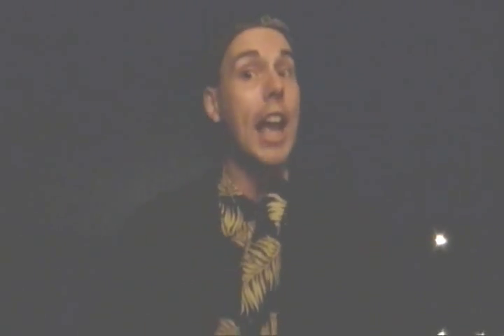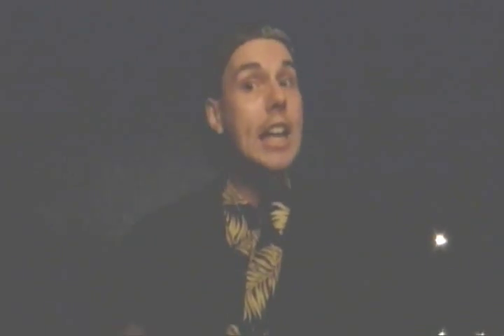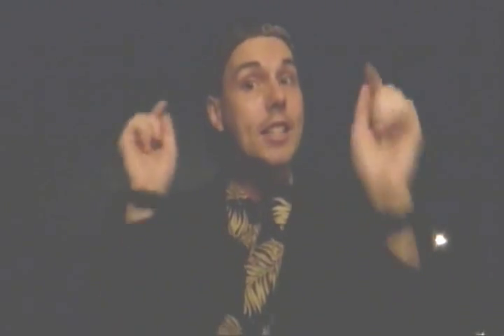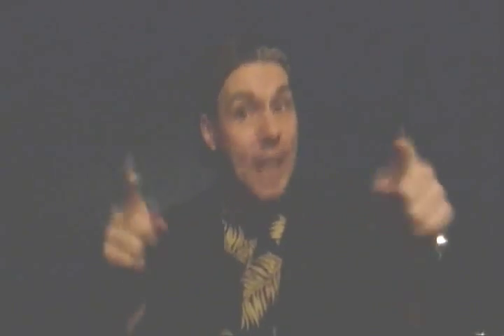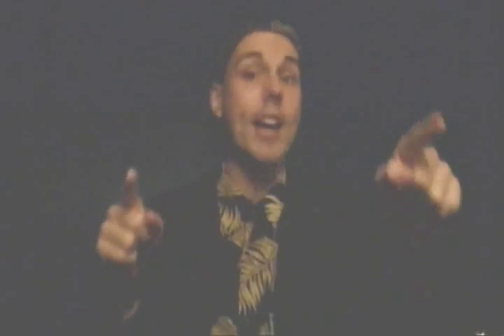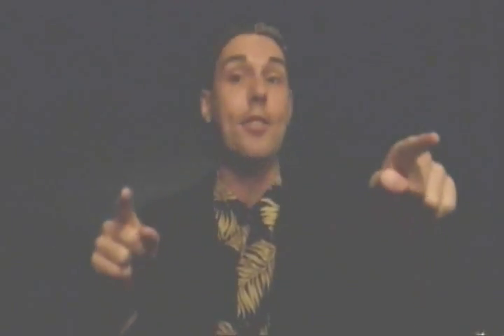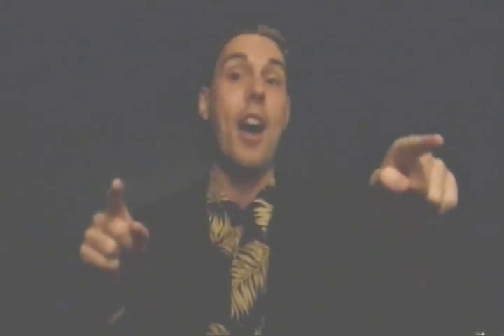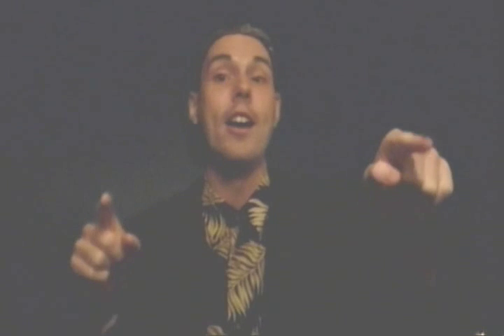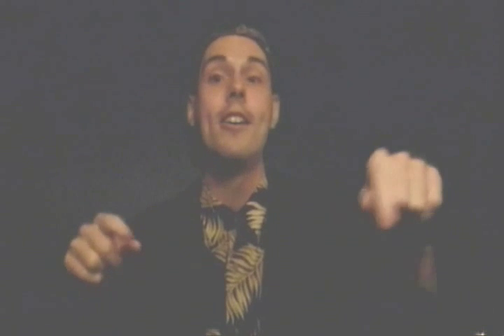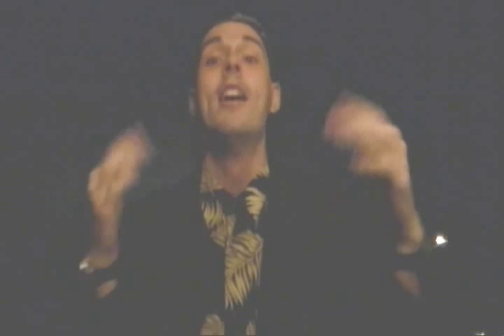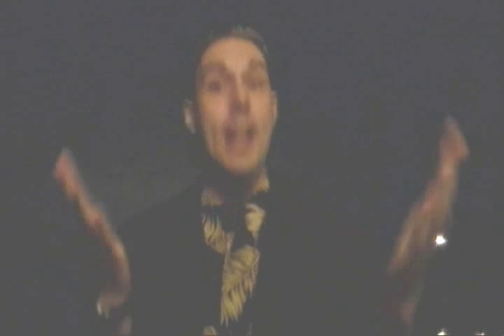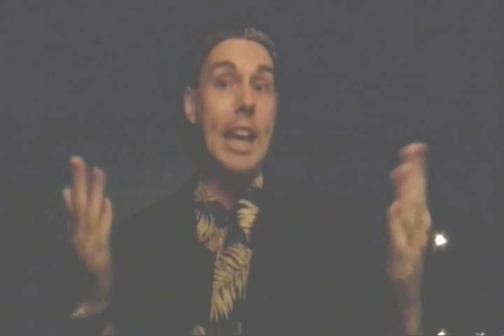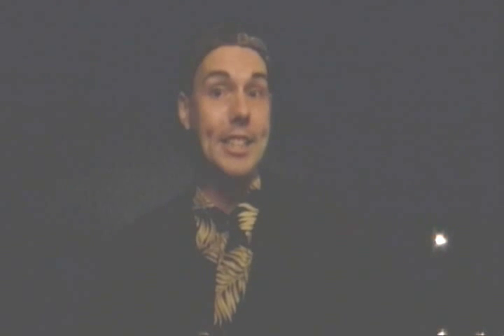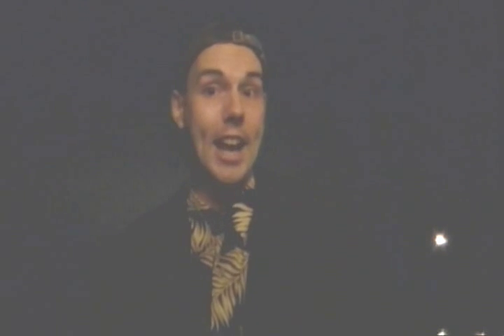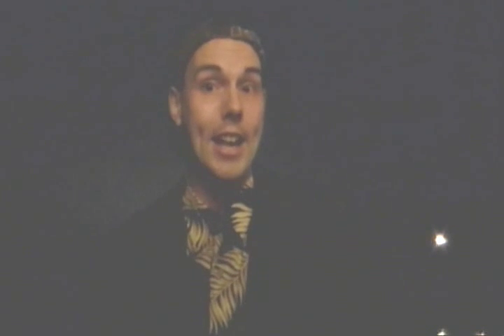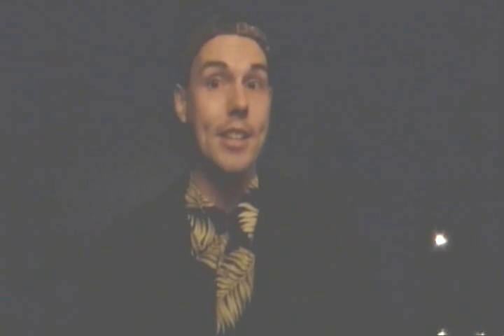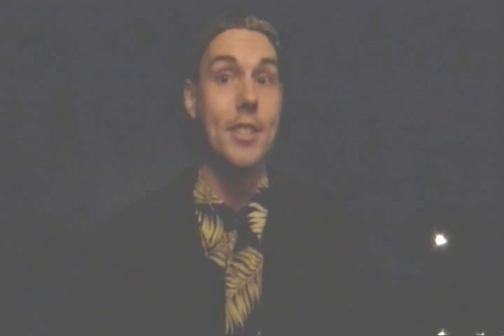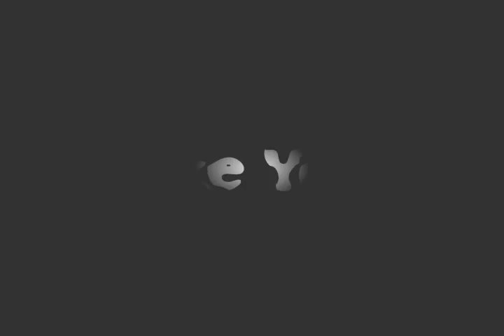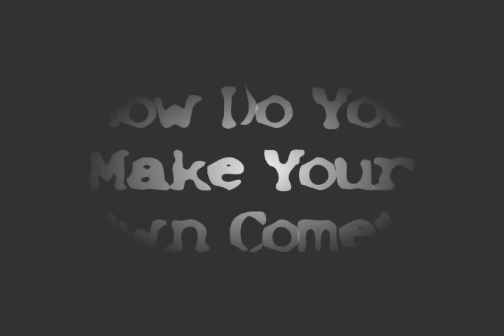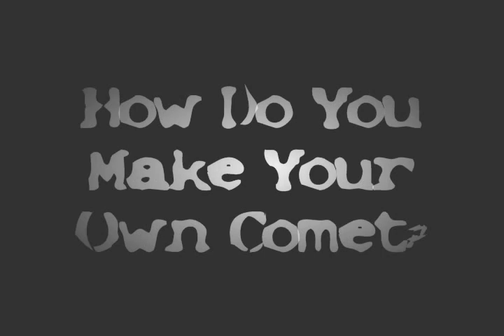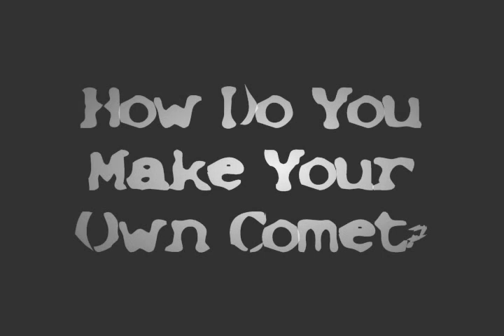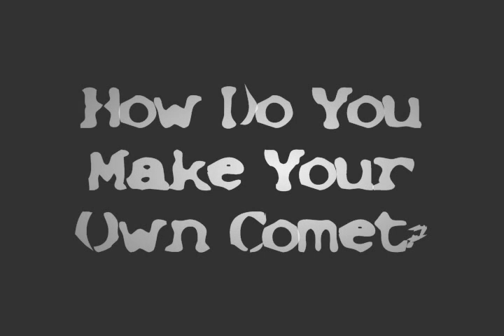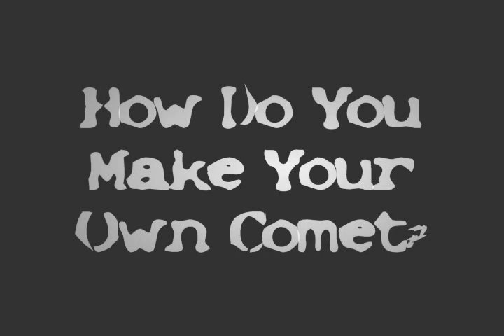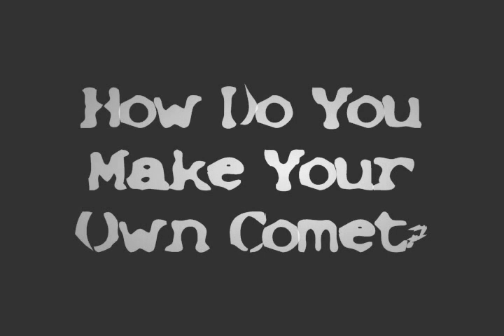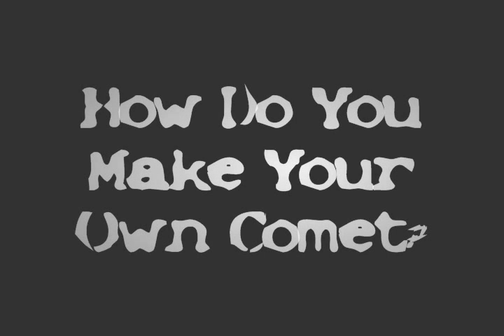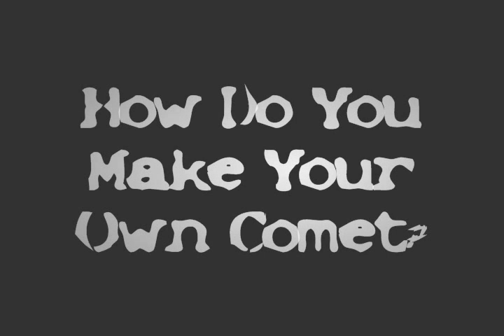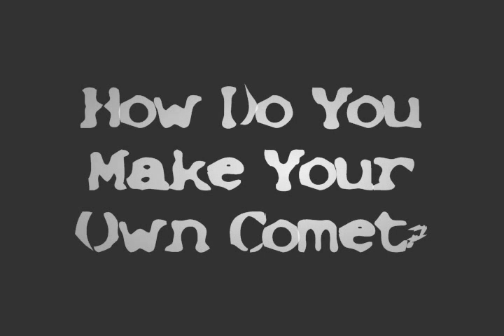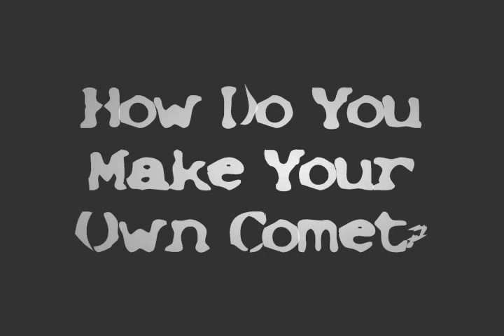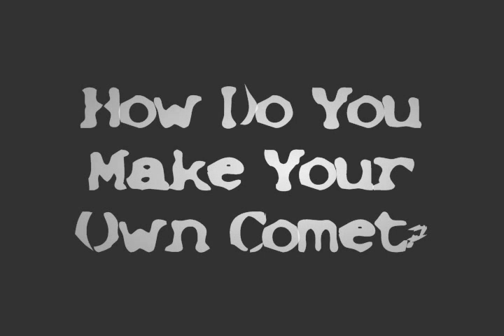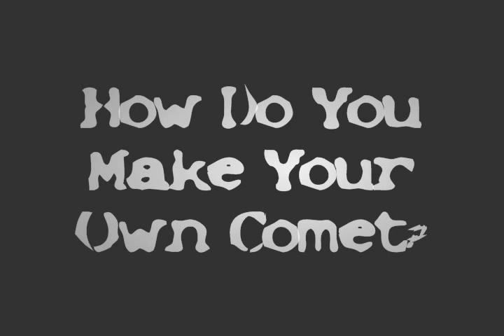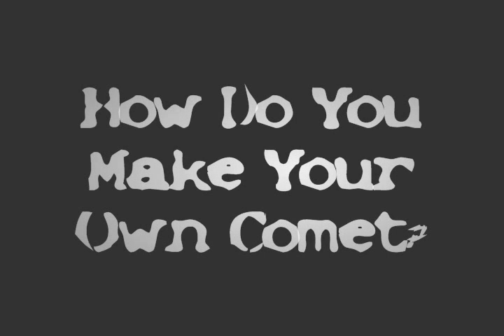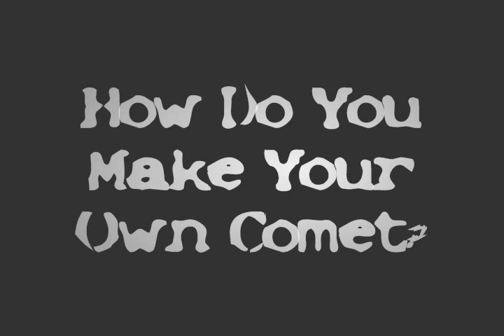I'm just checking out this comet and going over to today's science file. In today's science file, it says: how do you make your own comet?